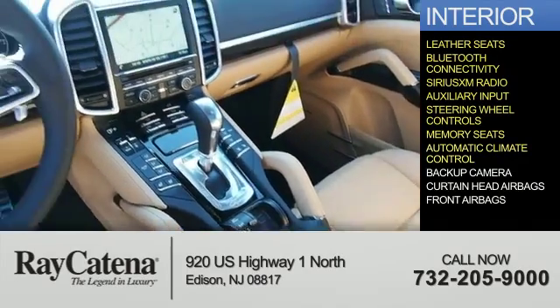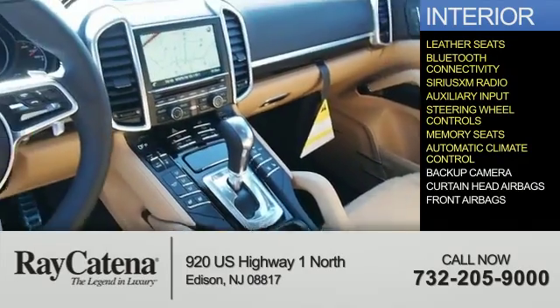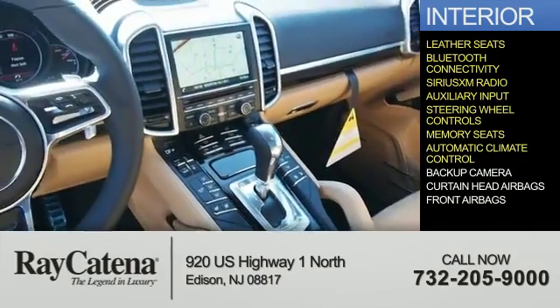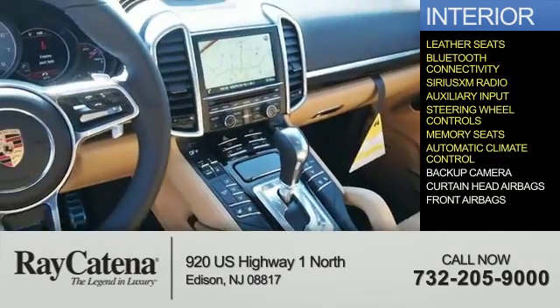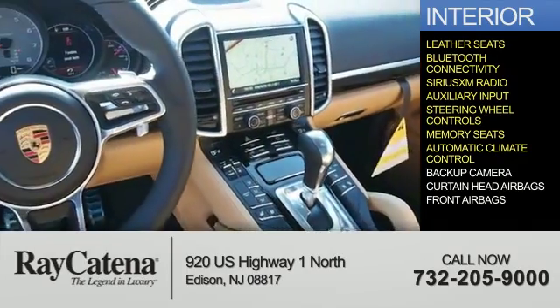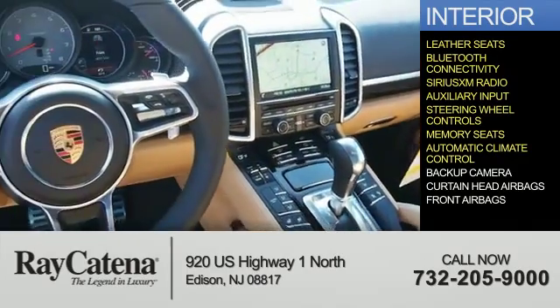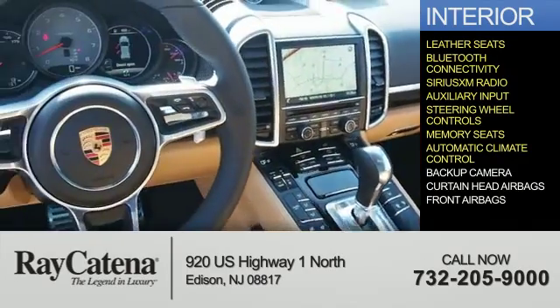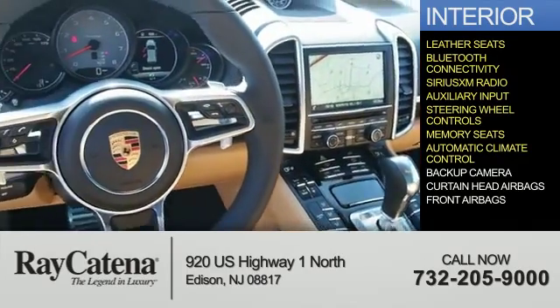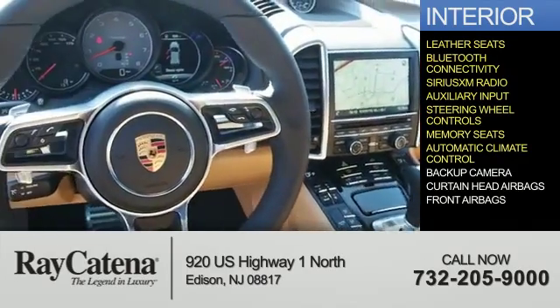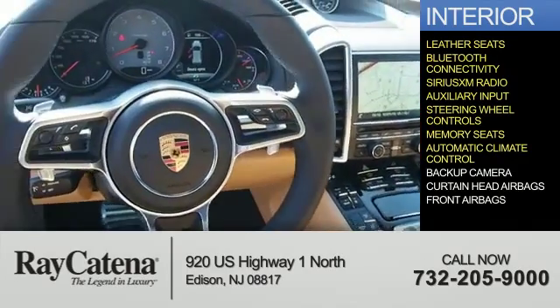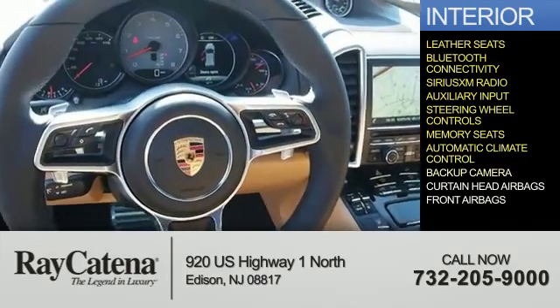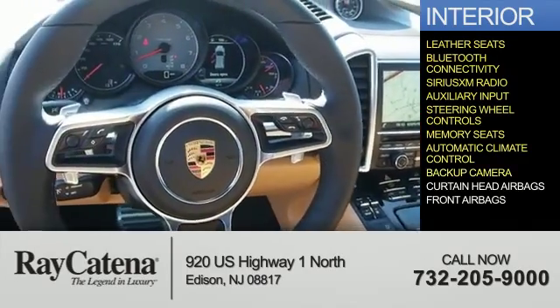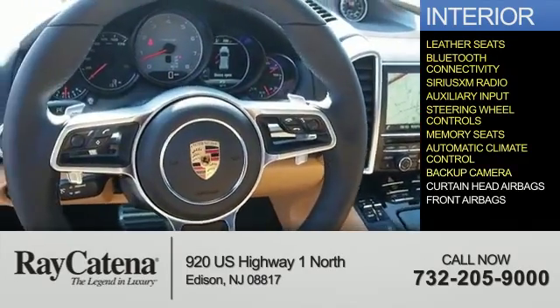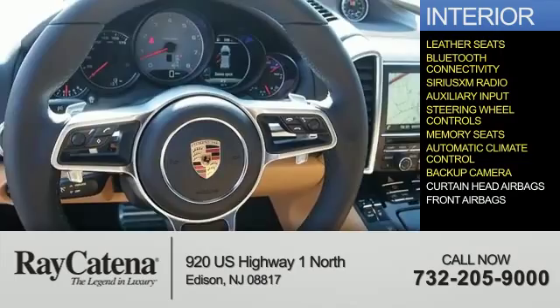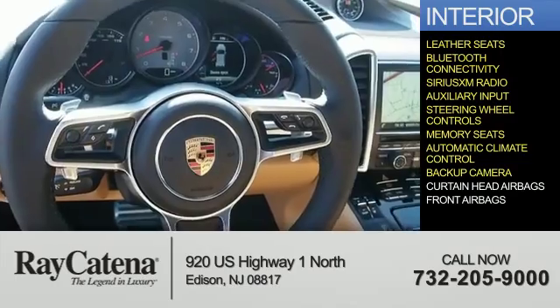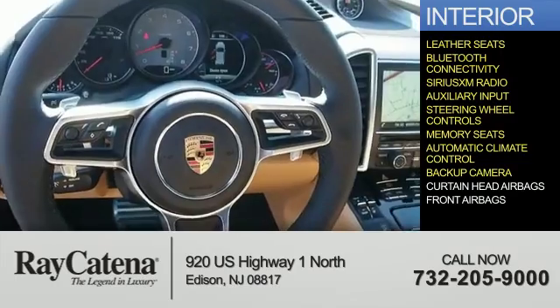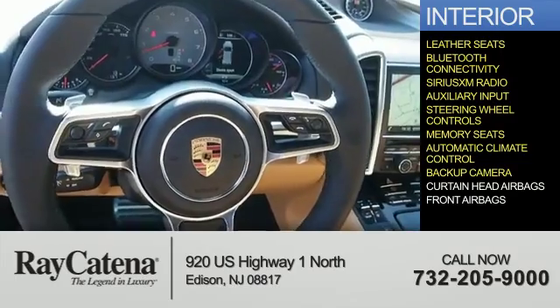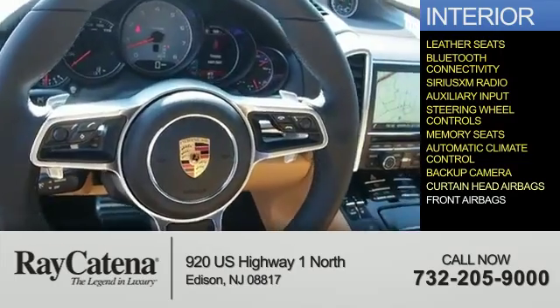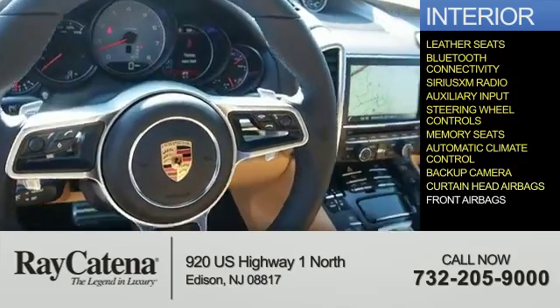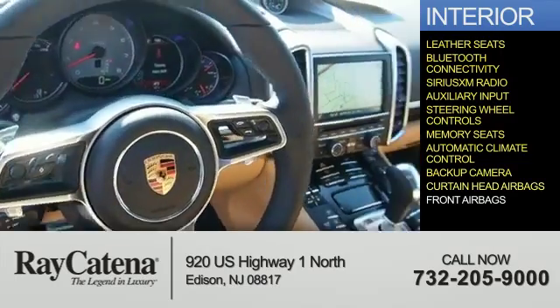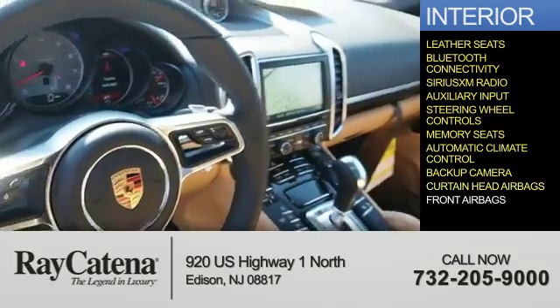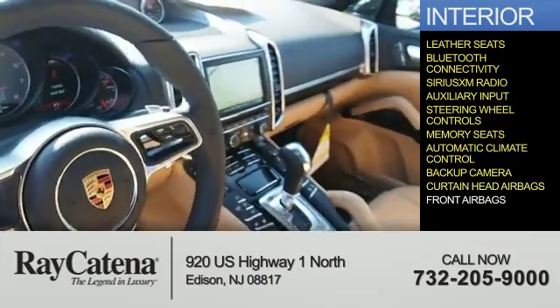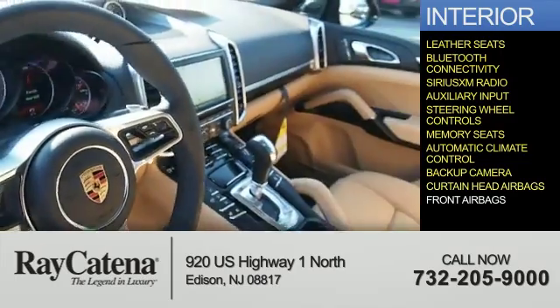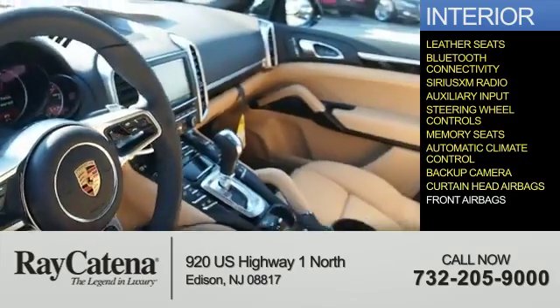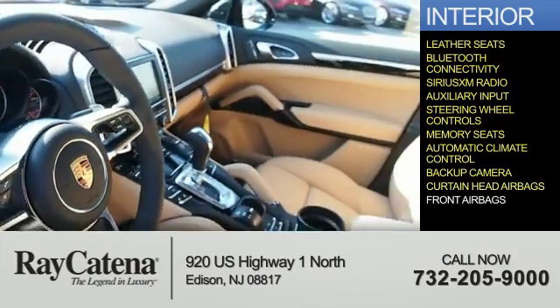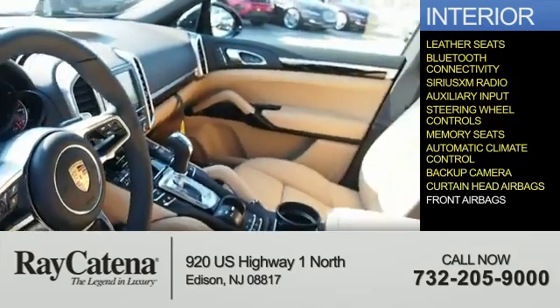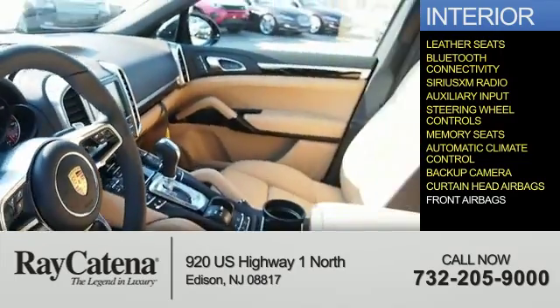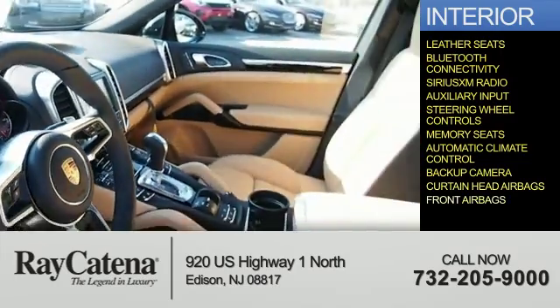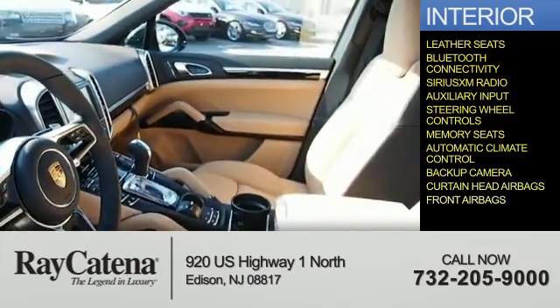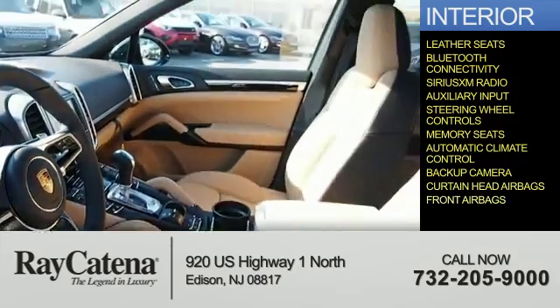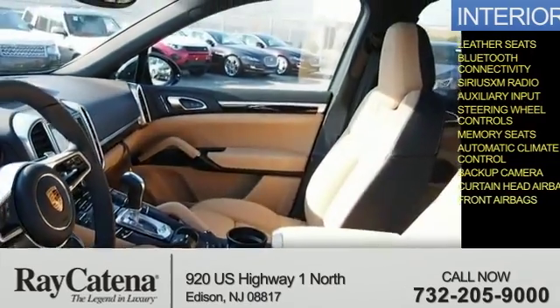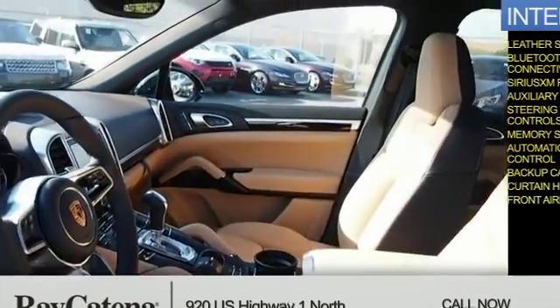Automatic climate control, a backup camera, curtain head airbags, and front airbags.